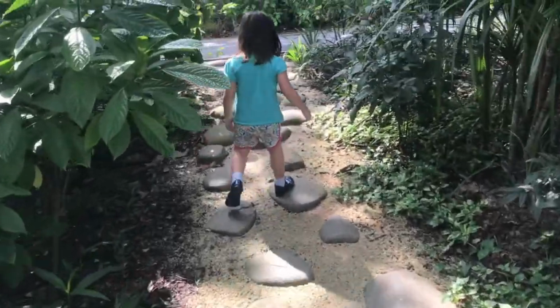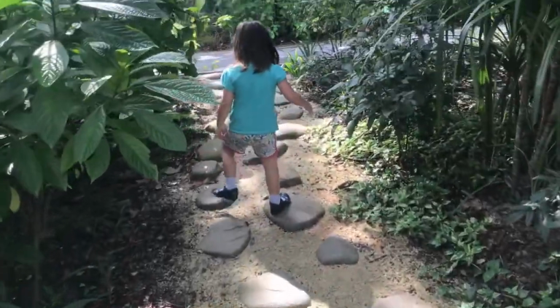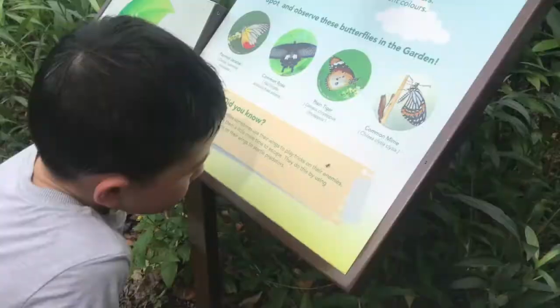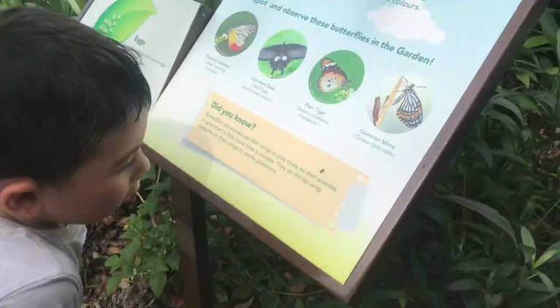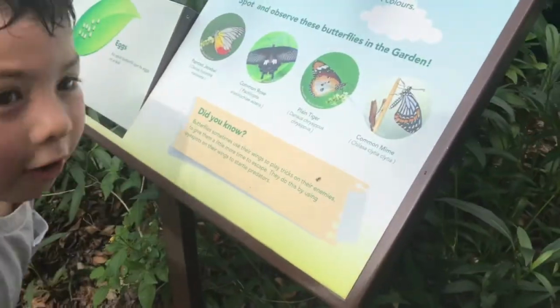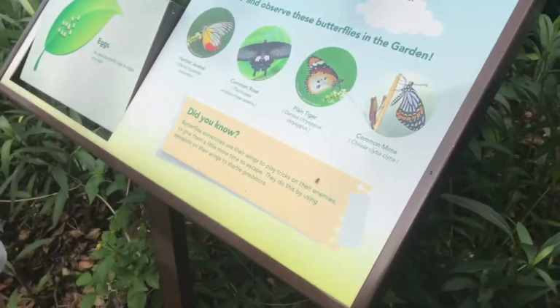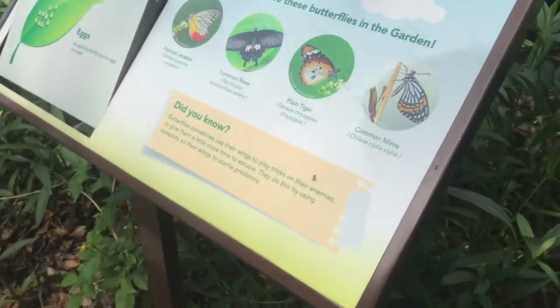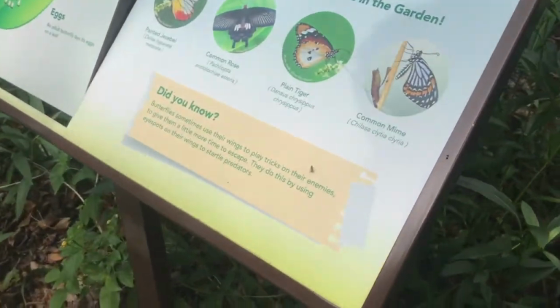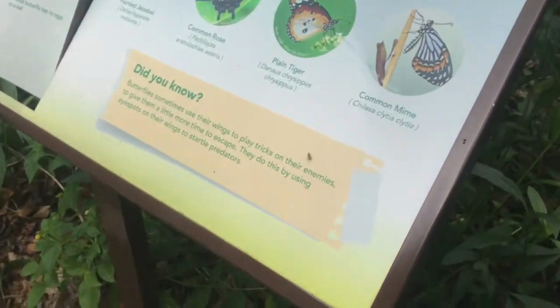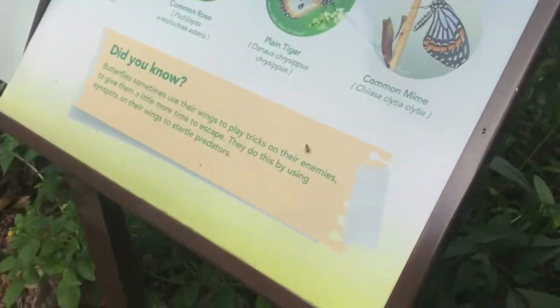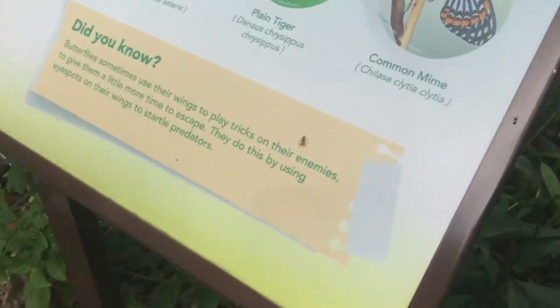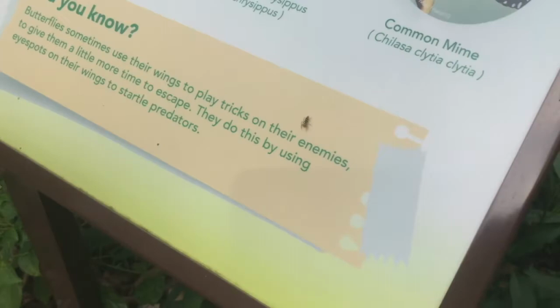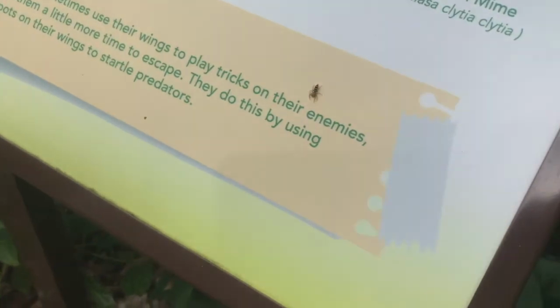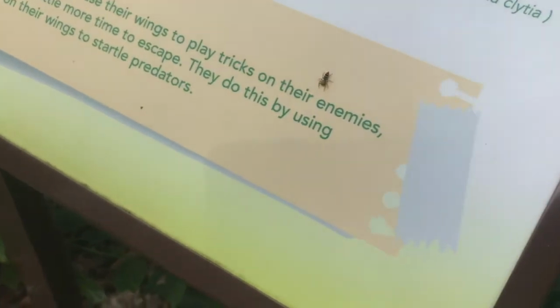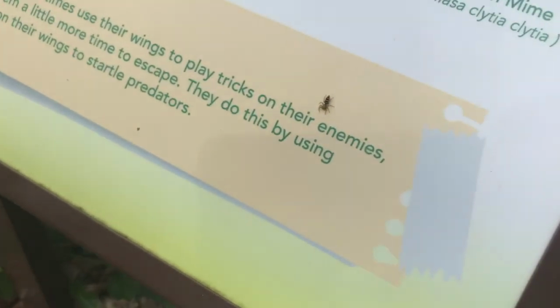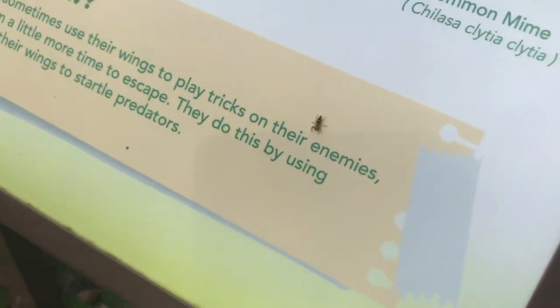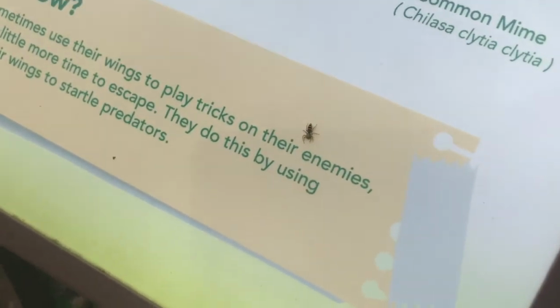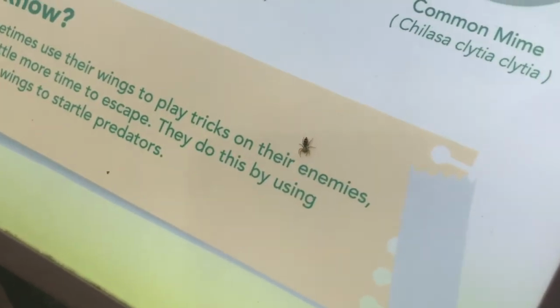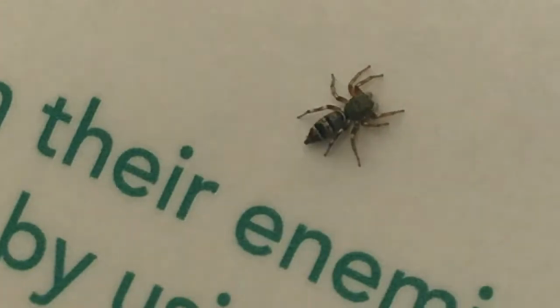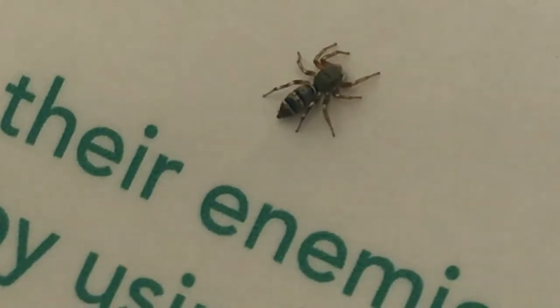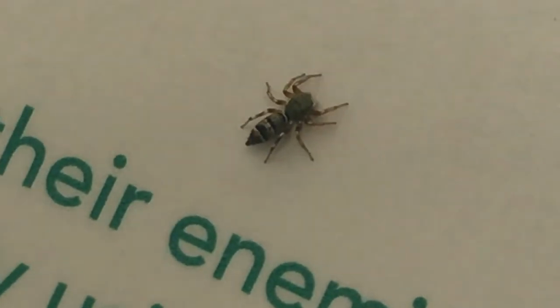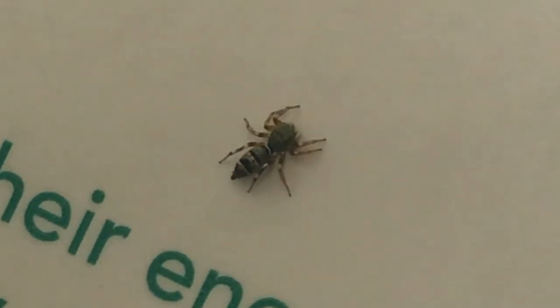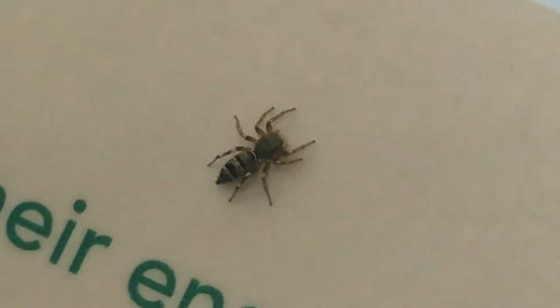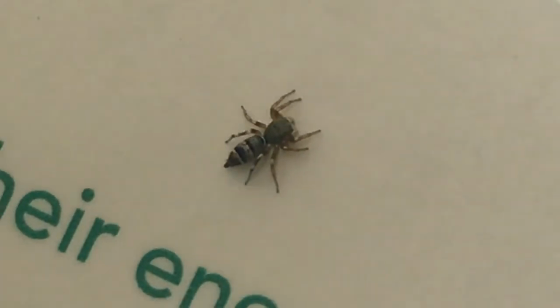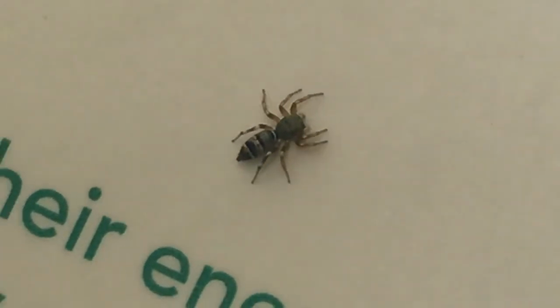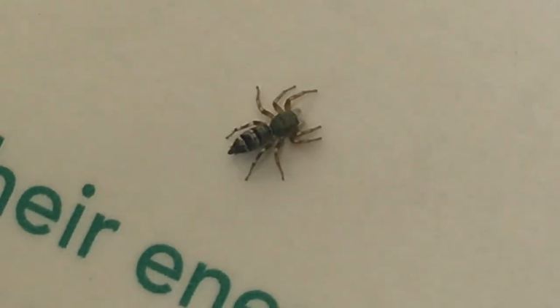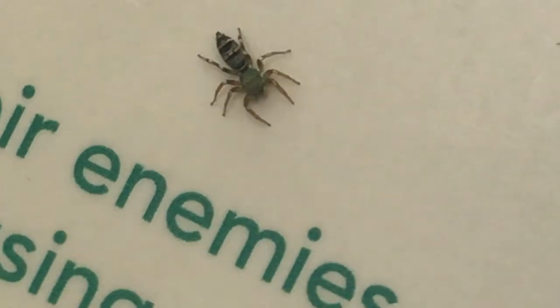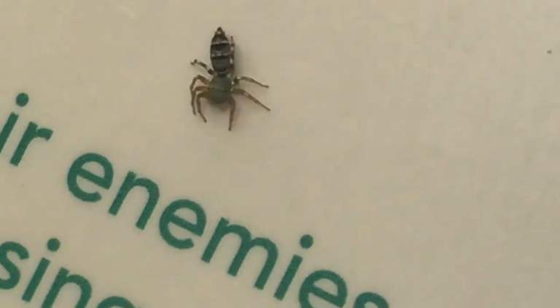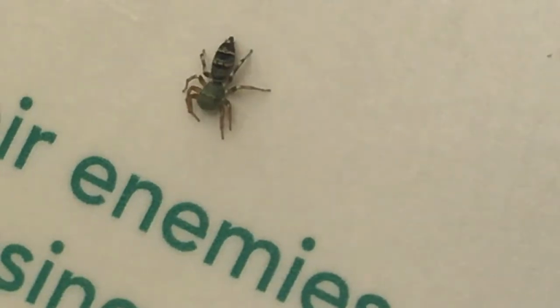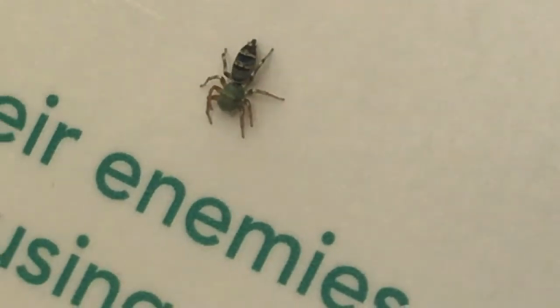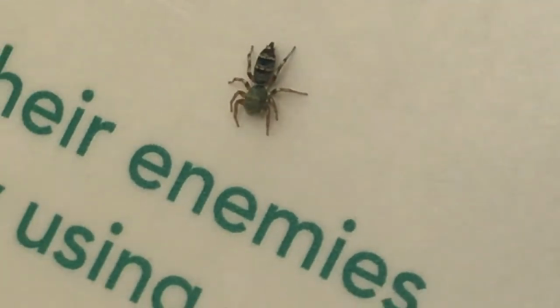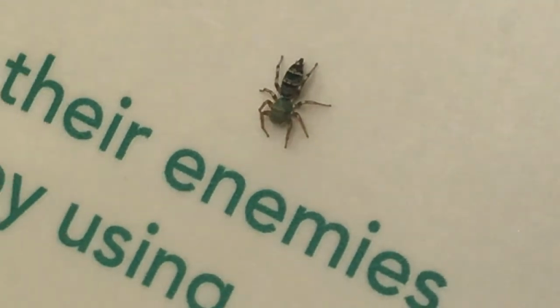Oh my gosh, it has eight legs! Eight legs and six thighs!